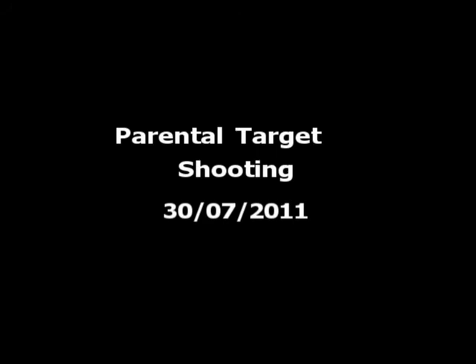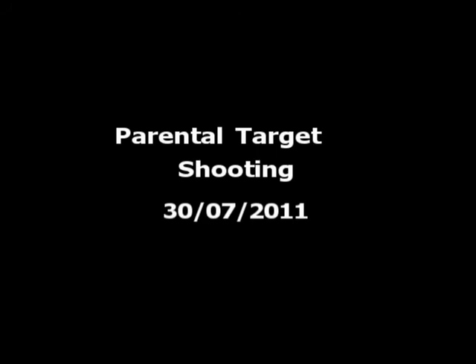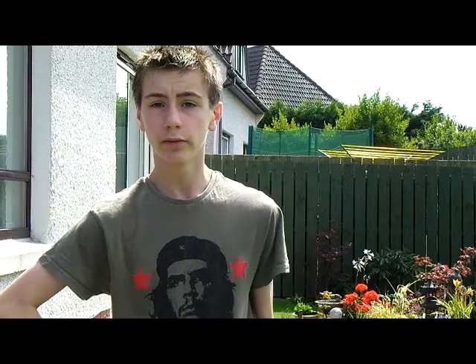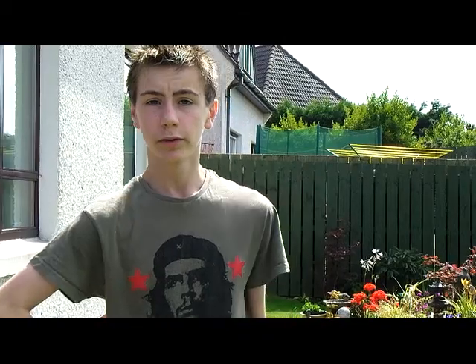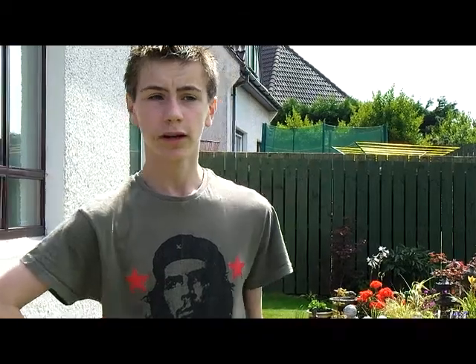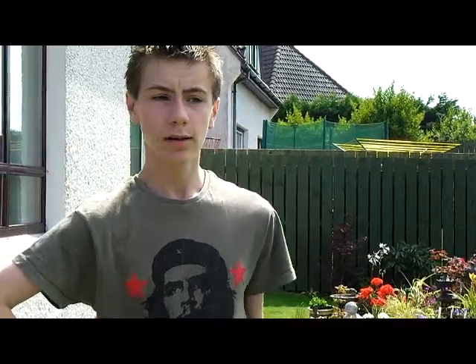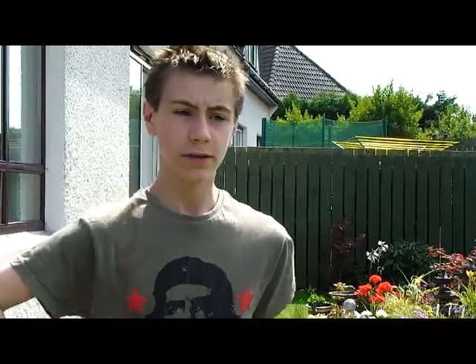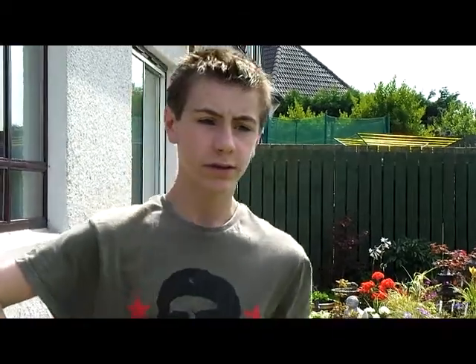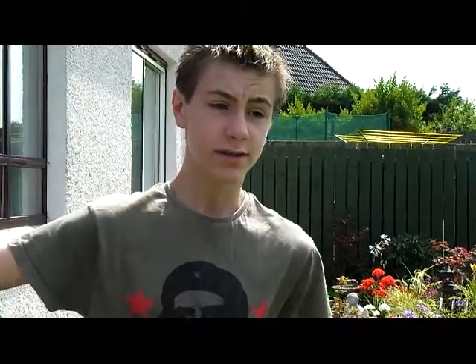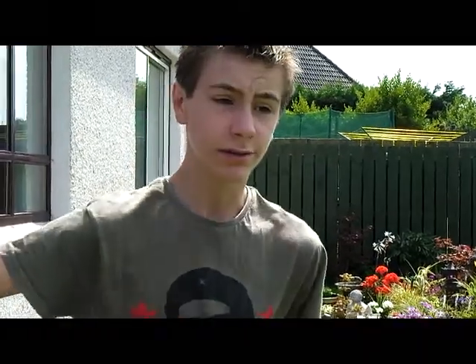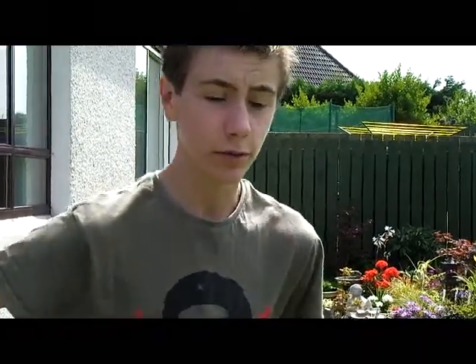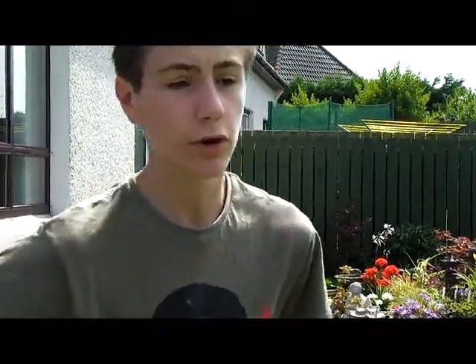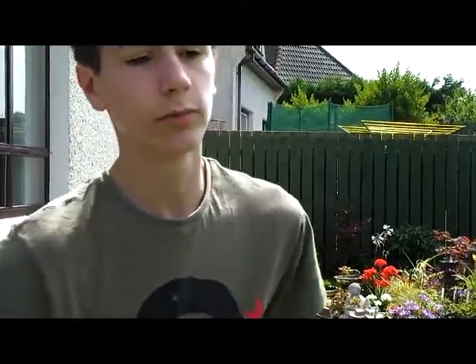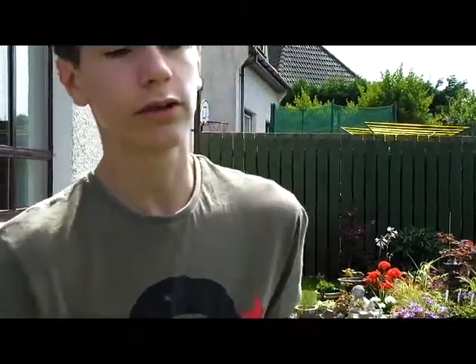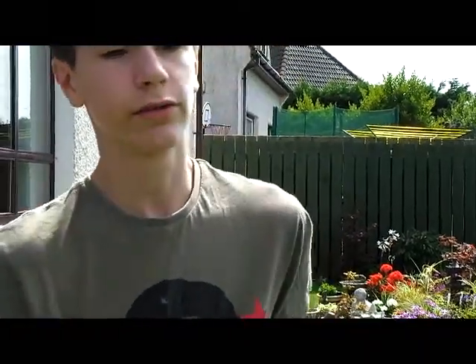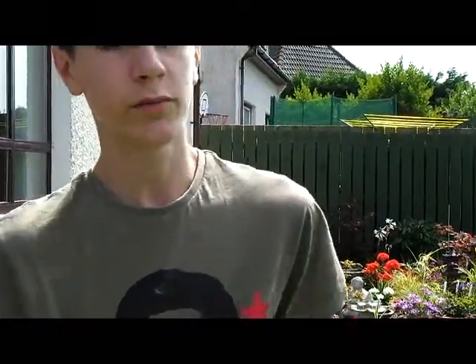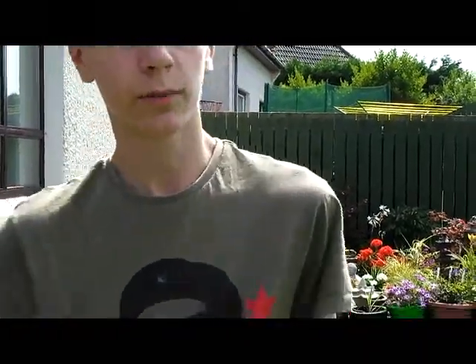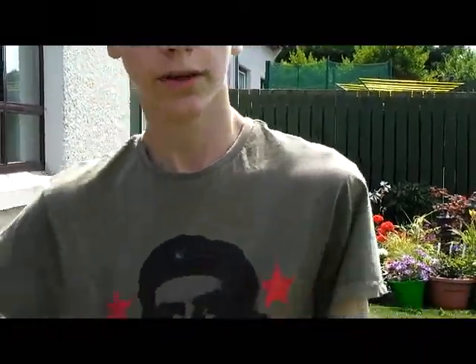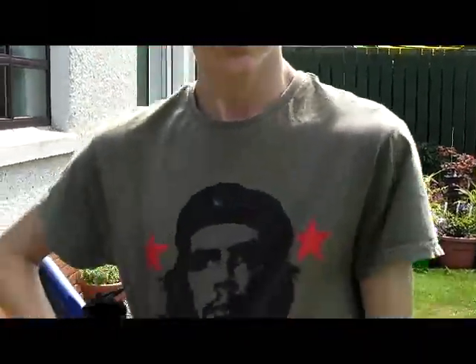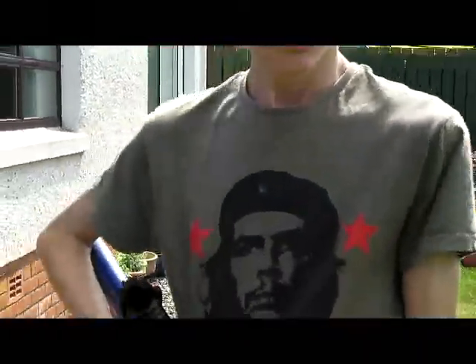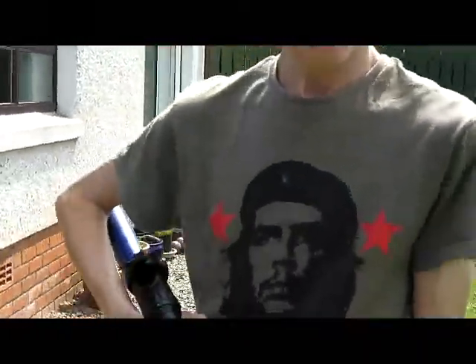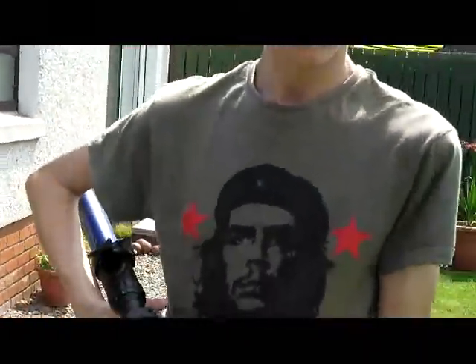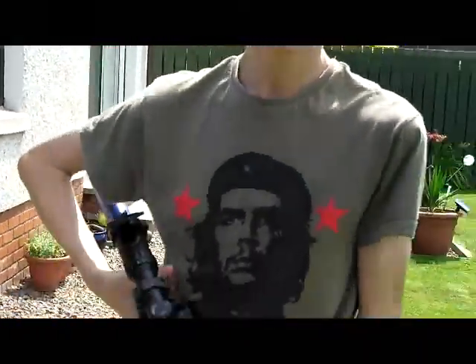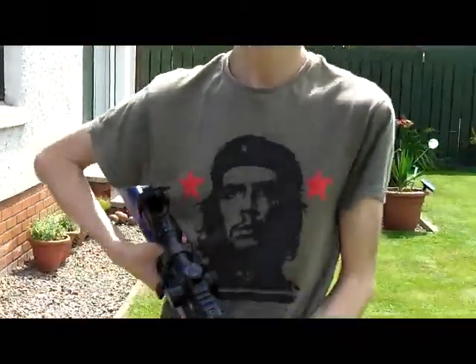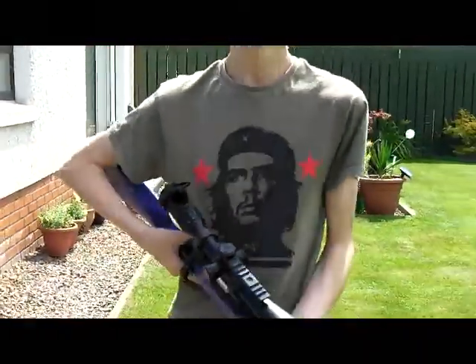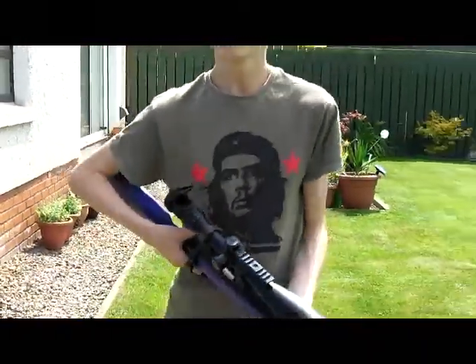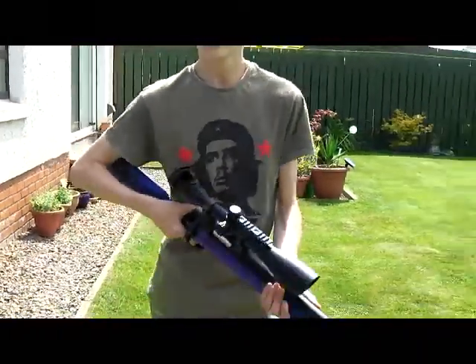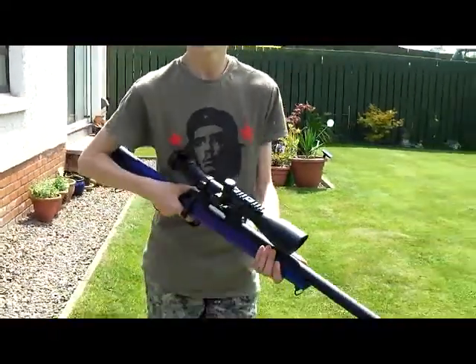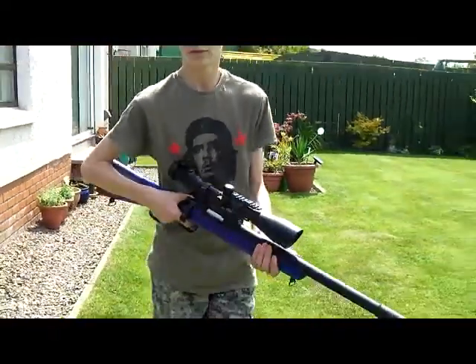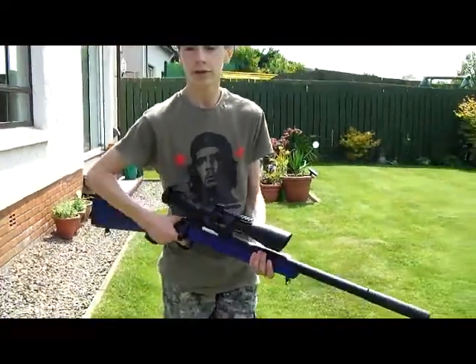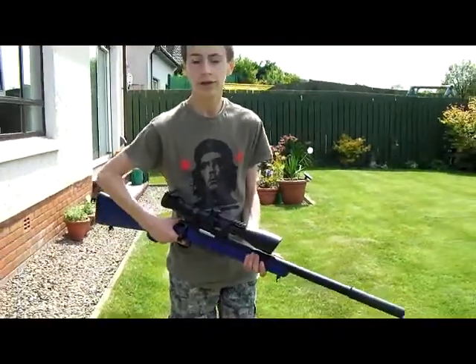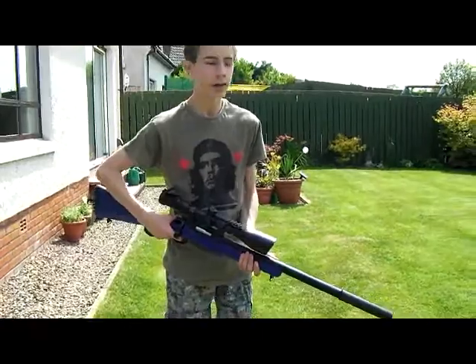Hello everybody, I'm Nathan Concilio from Armored Gecko Films Company, and we have a very nice video for you today.